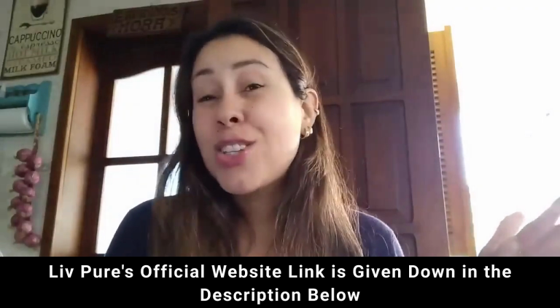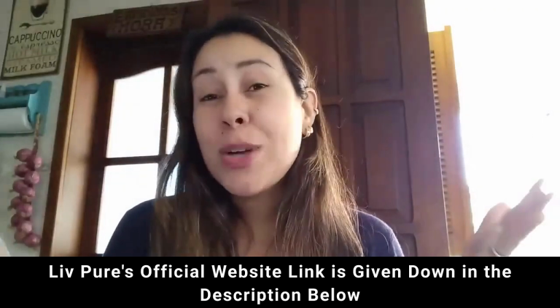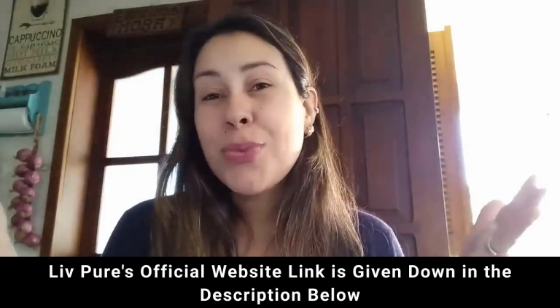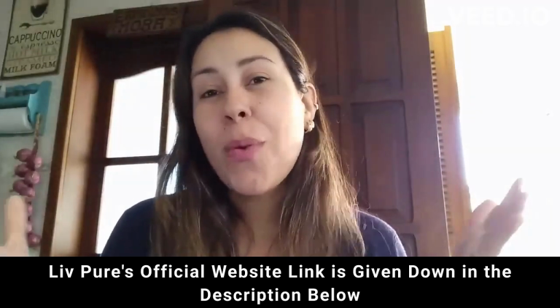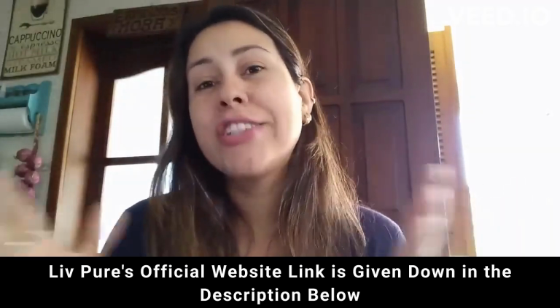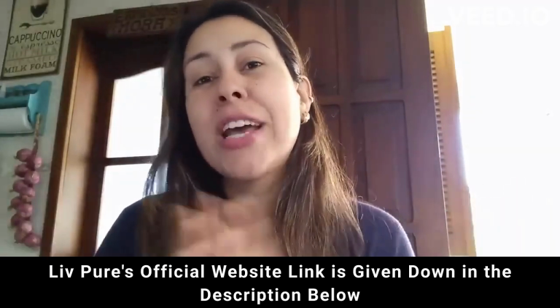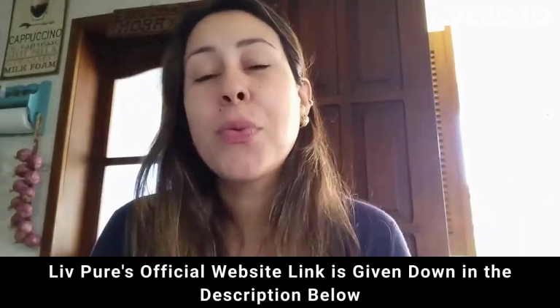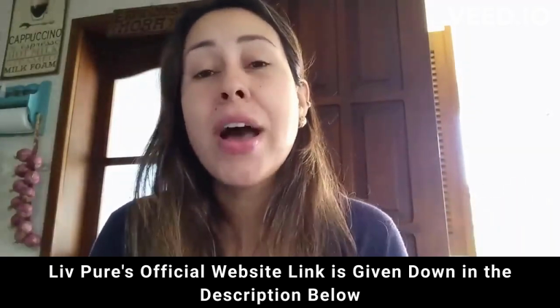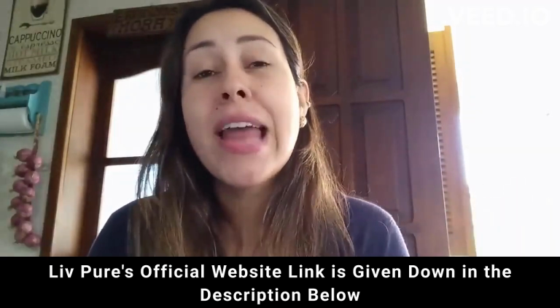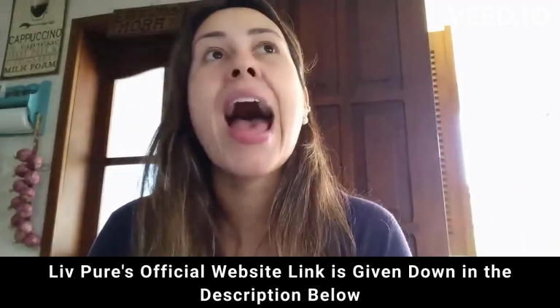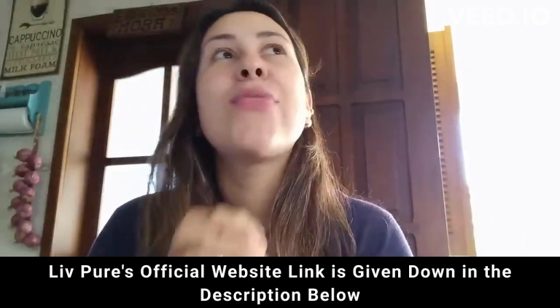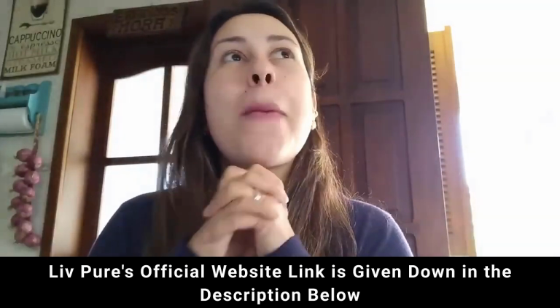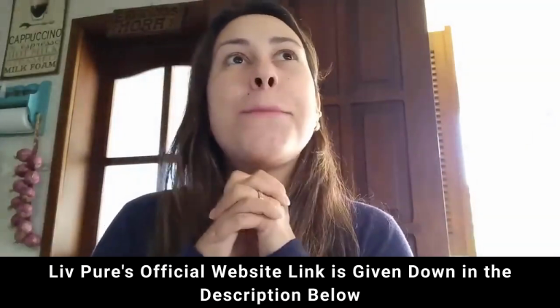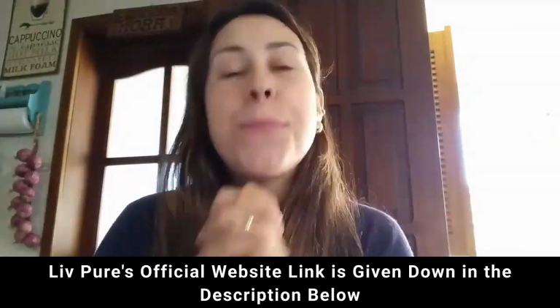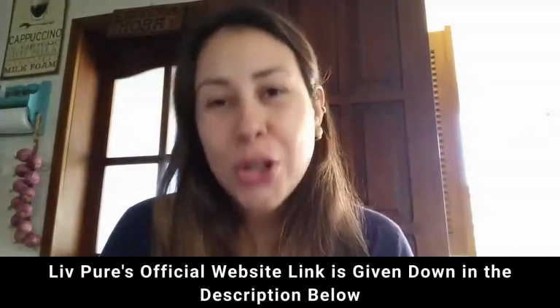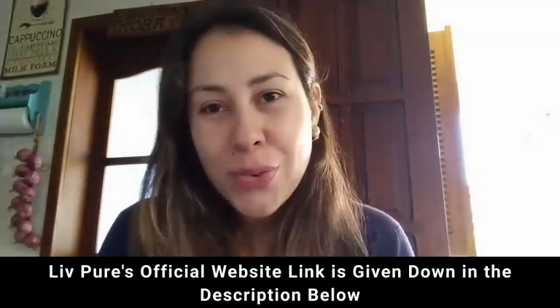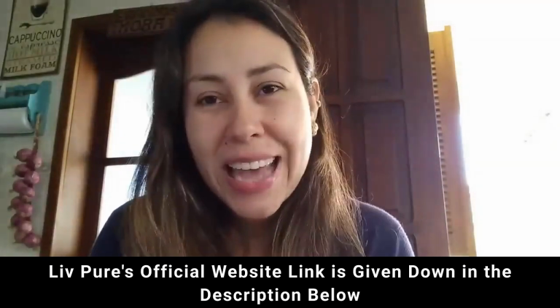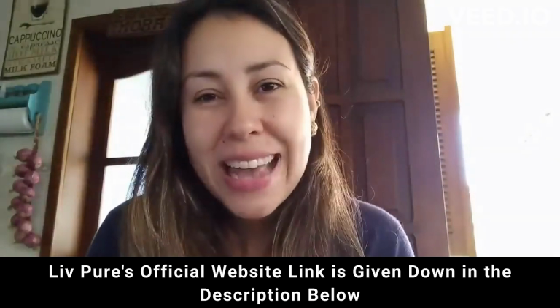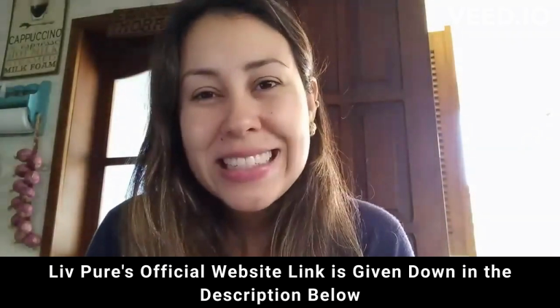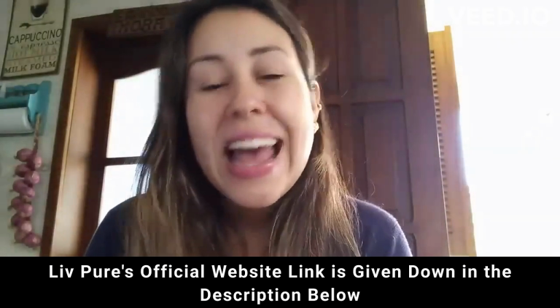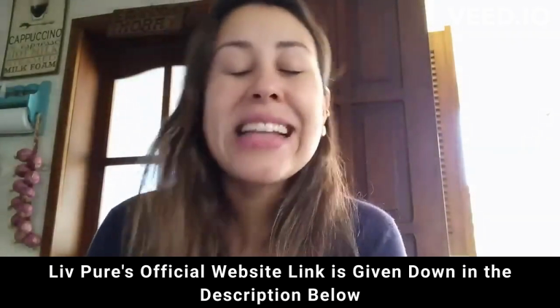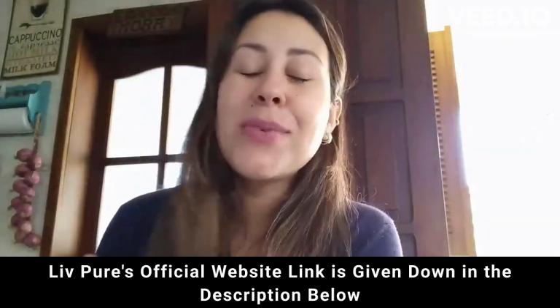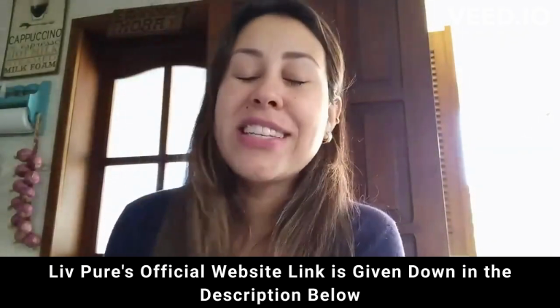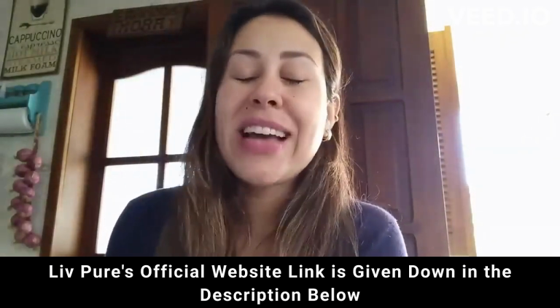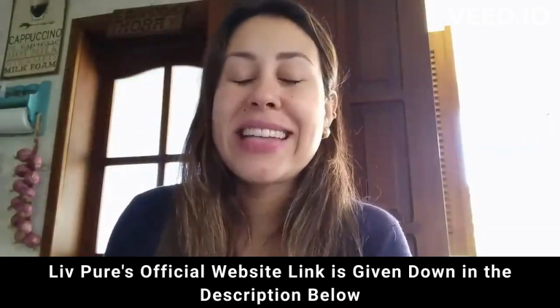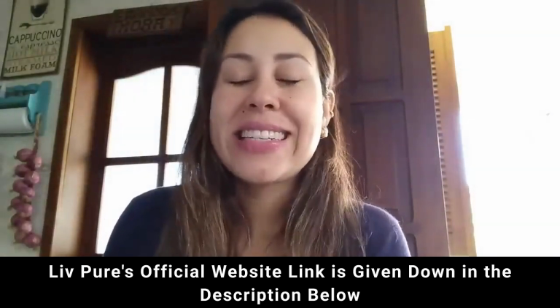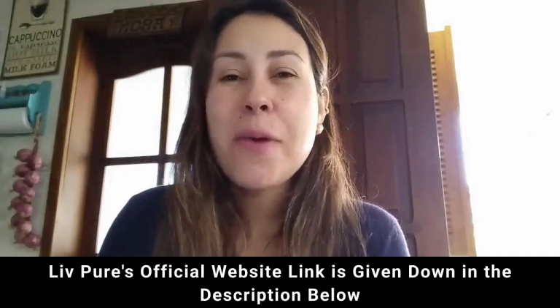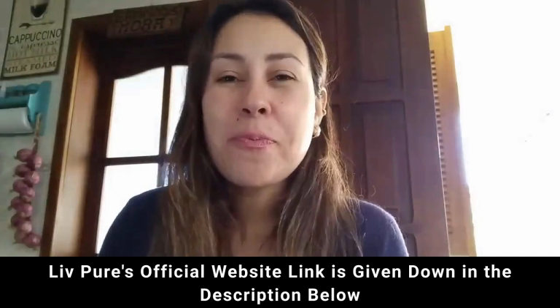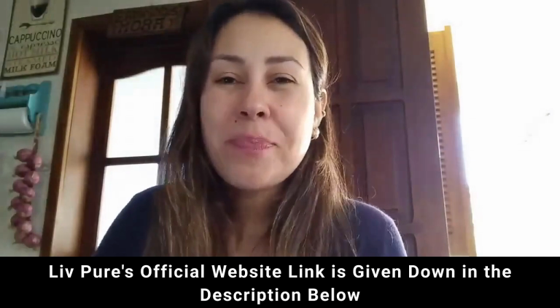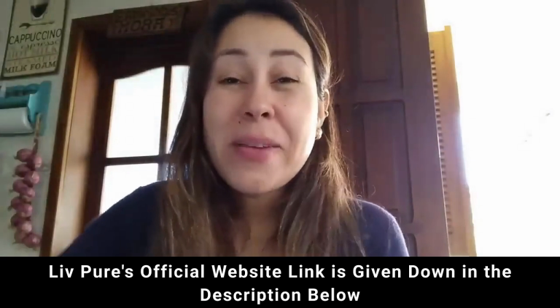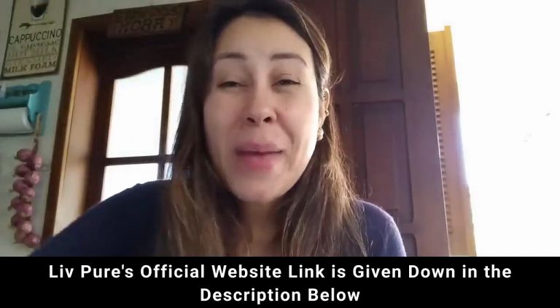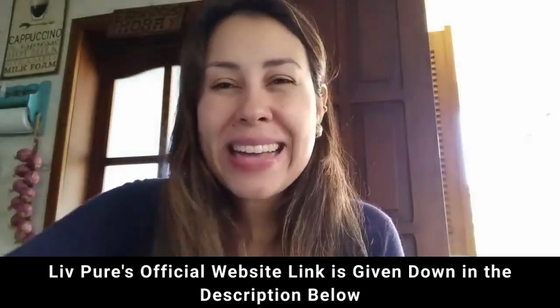Thanks so much for watching everyone. Have a beautiful day and I will see you guys next time. Bye.